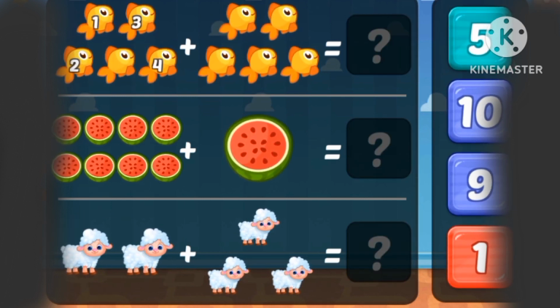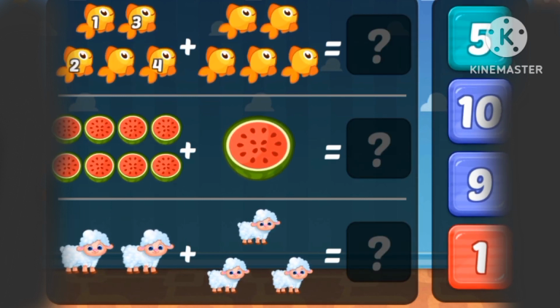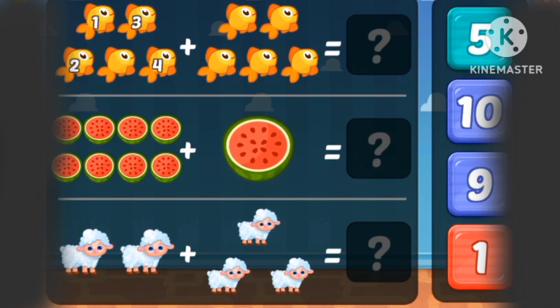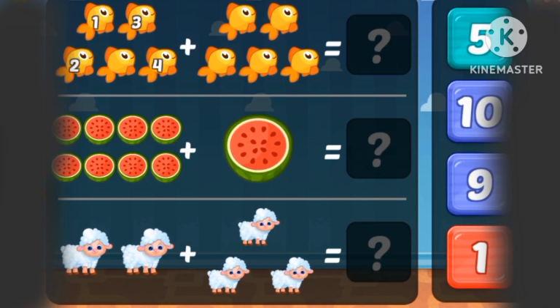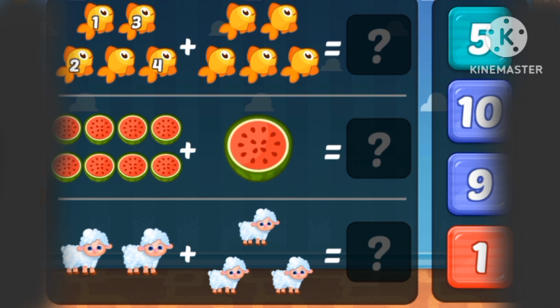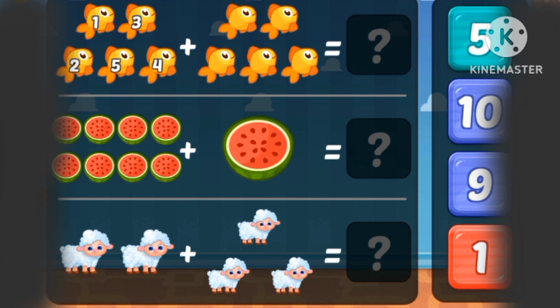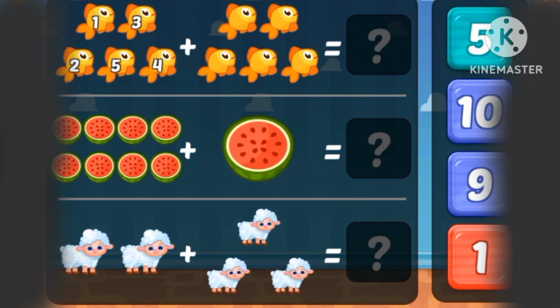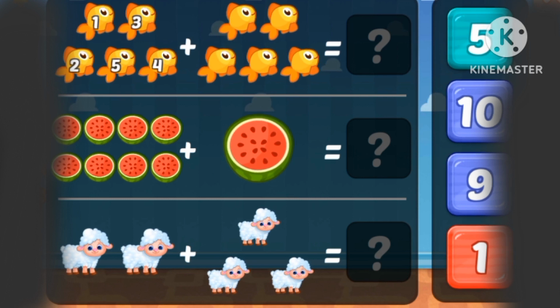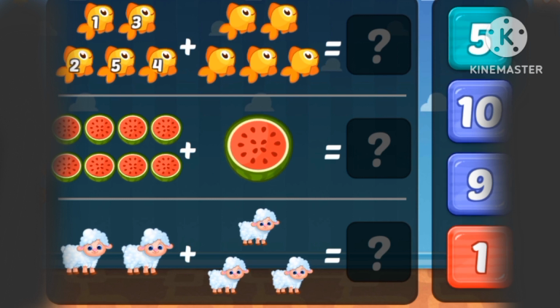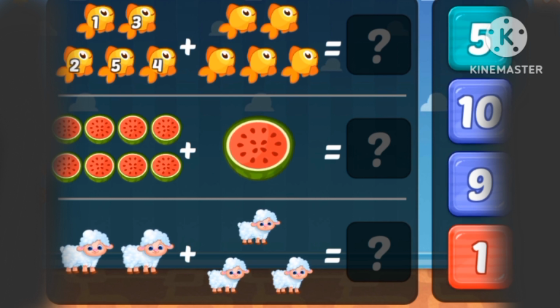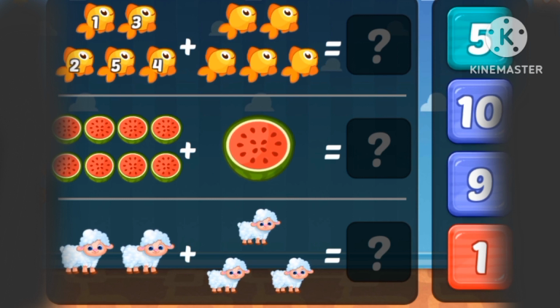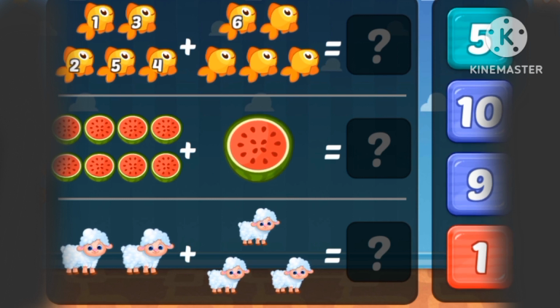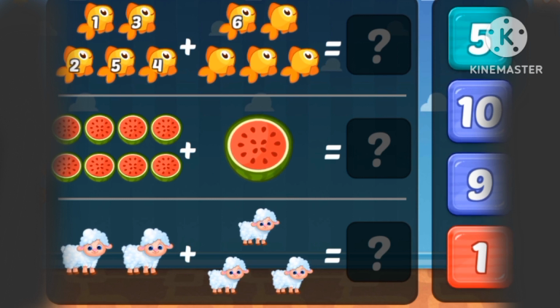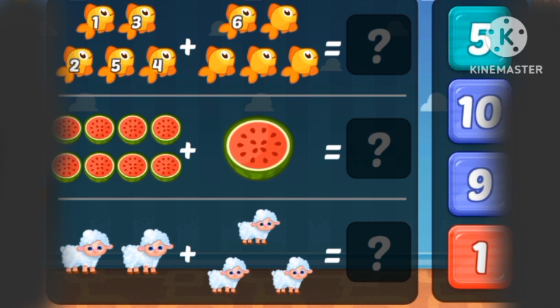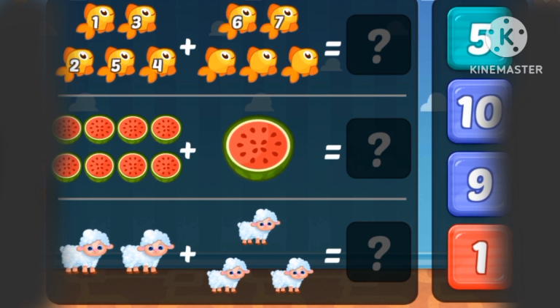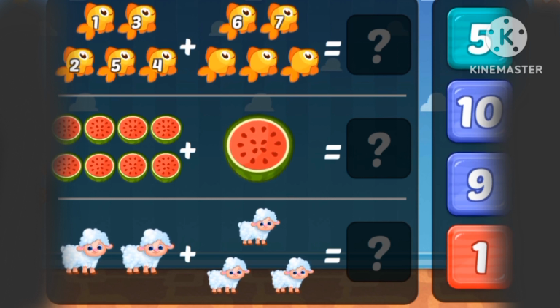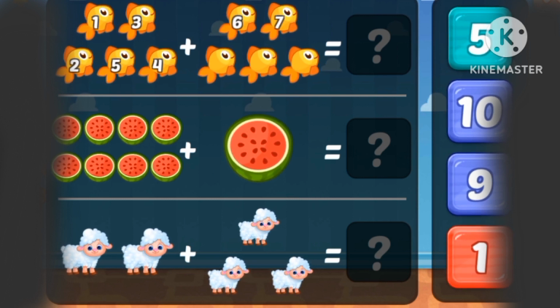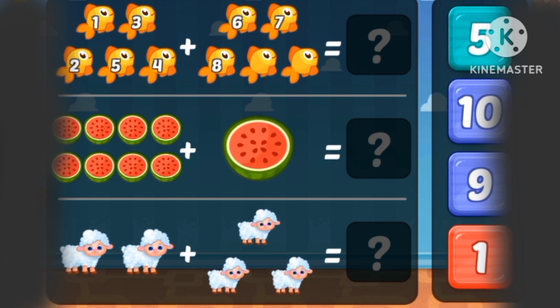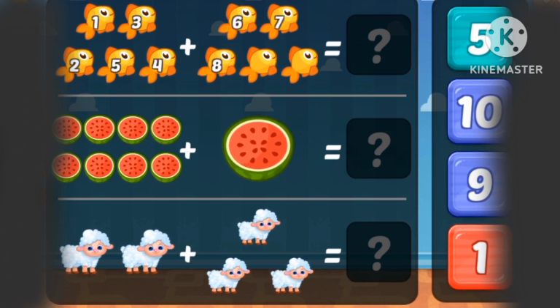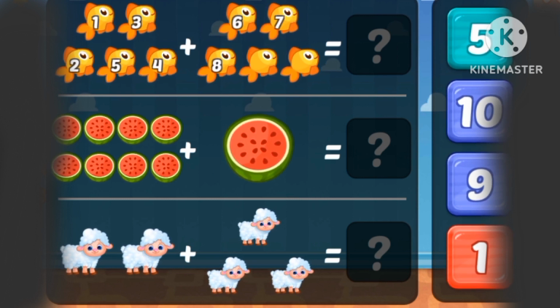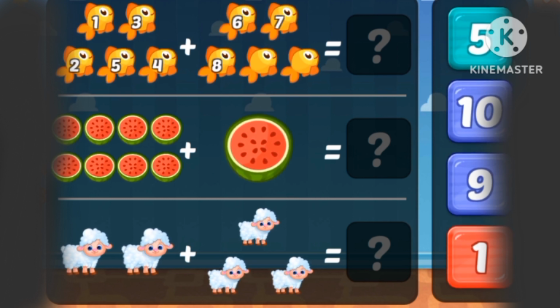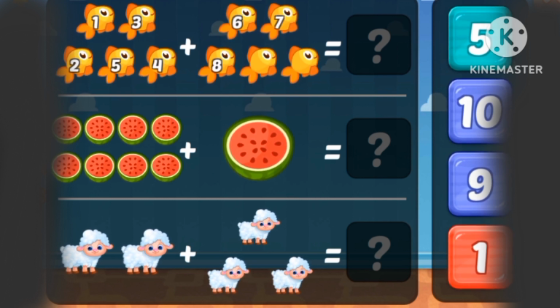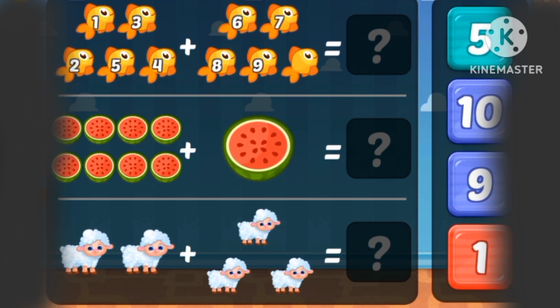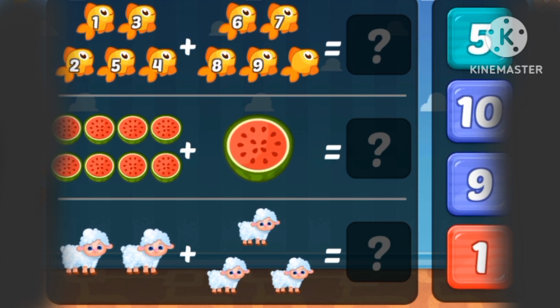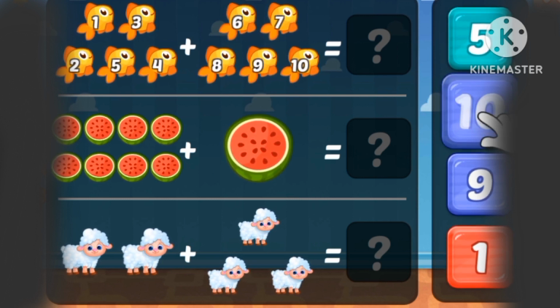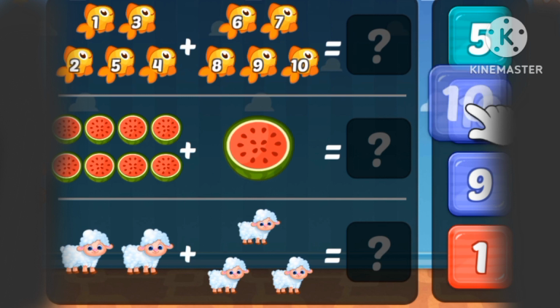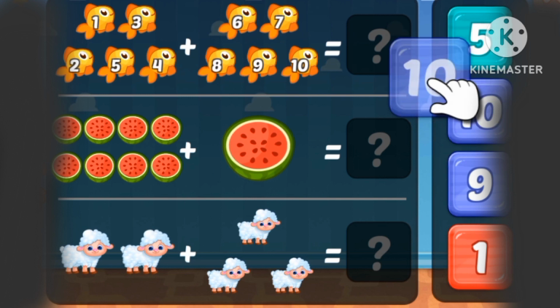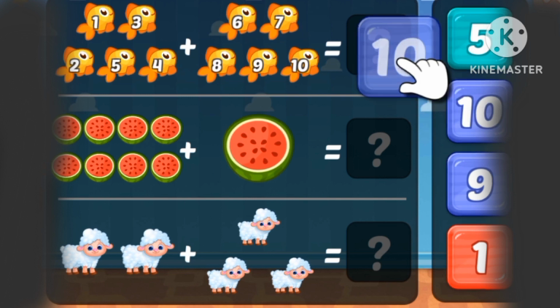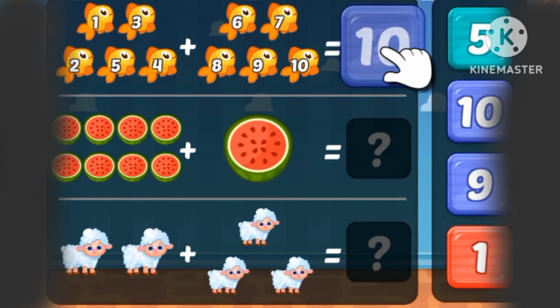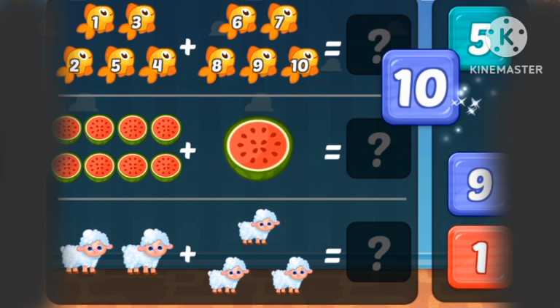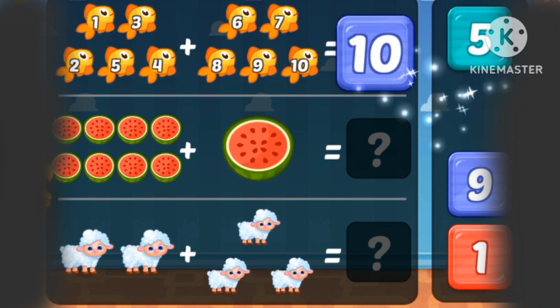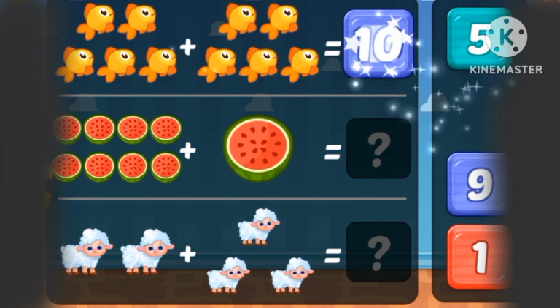What's 6 strawberries plus 1 strawberry? It's 7. 1, 2, 3, 4, 5. Five plus five fishes is 10.